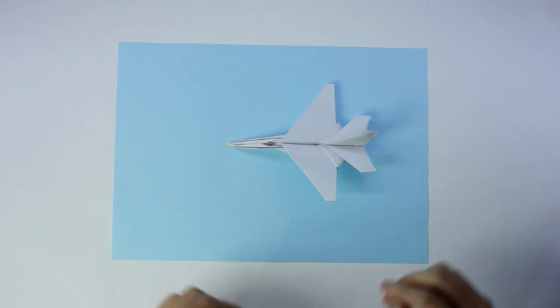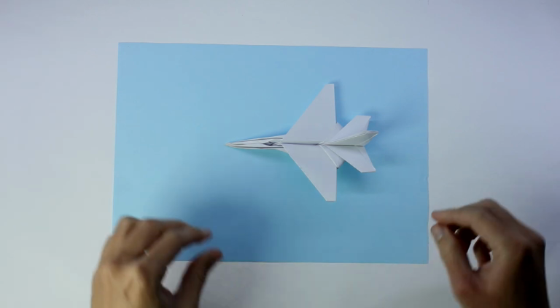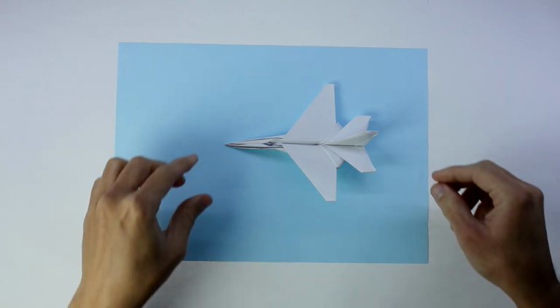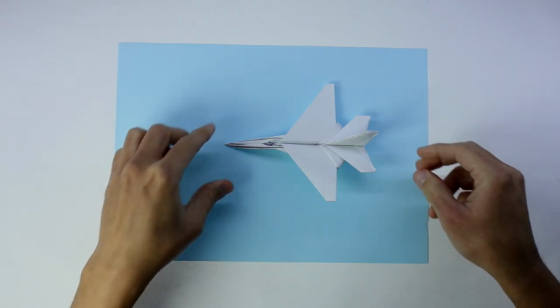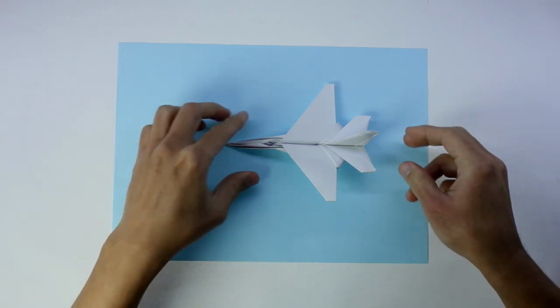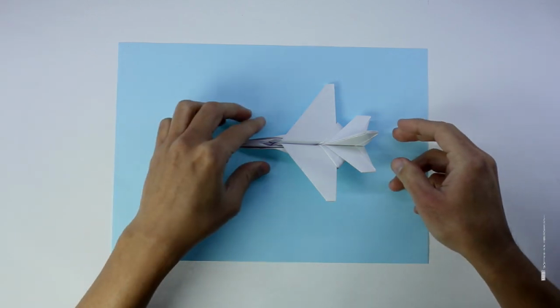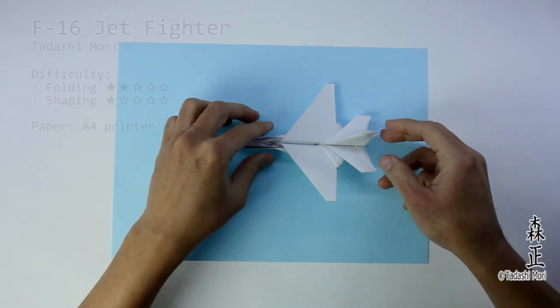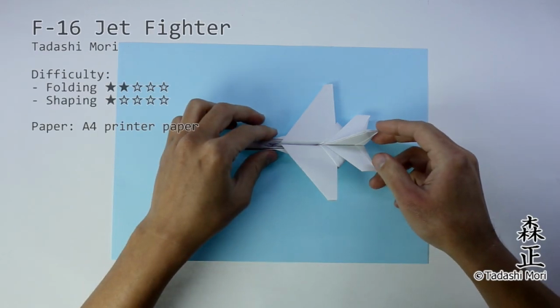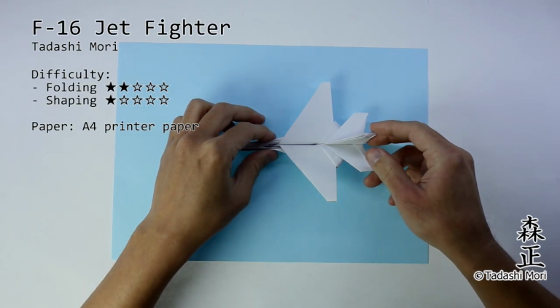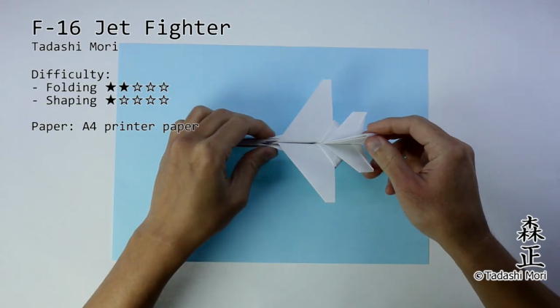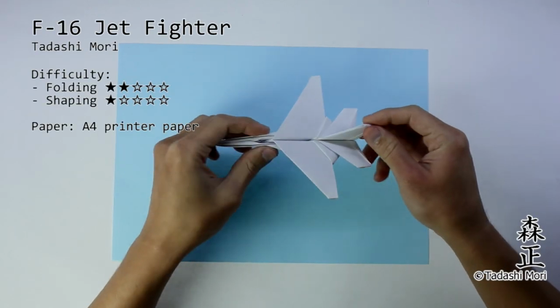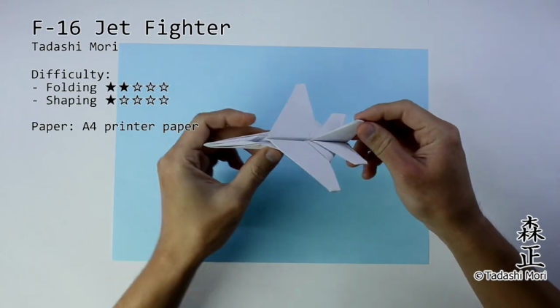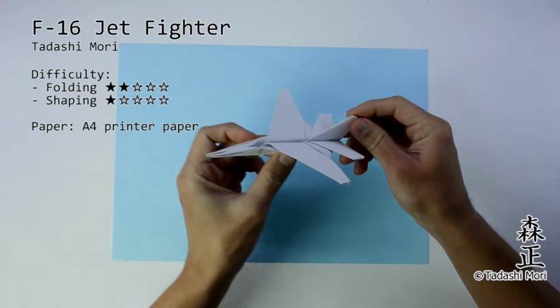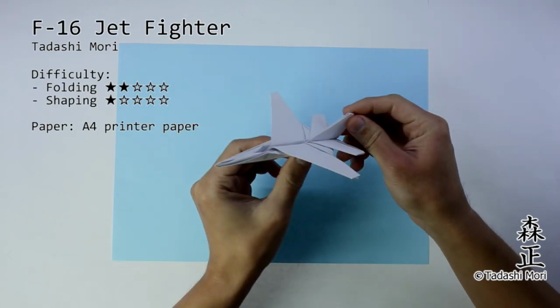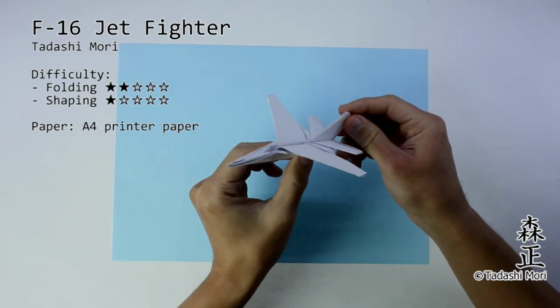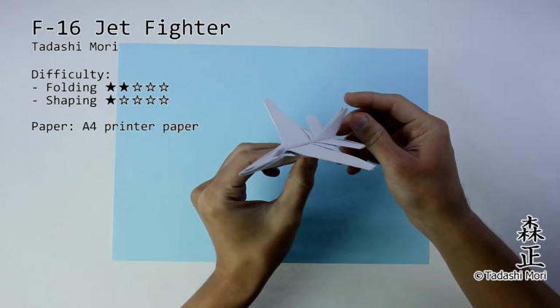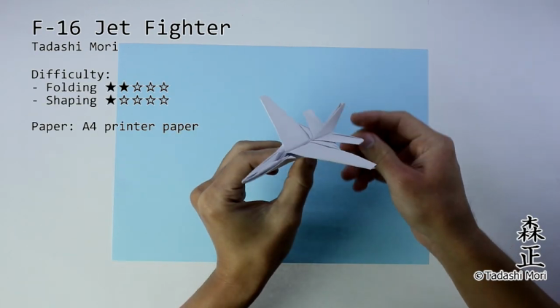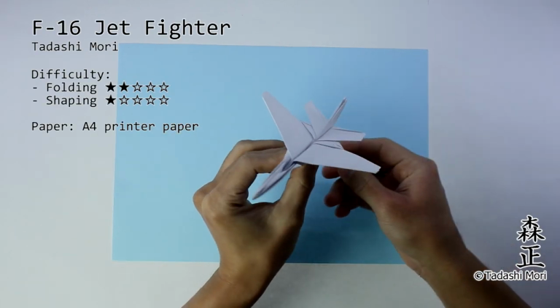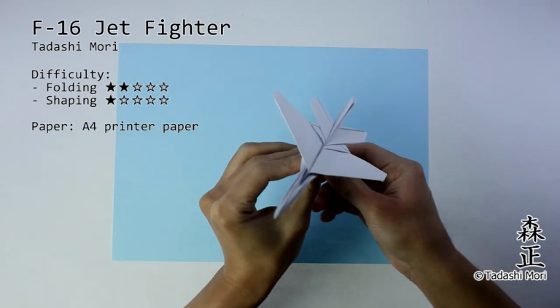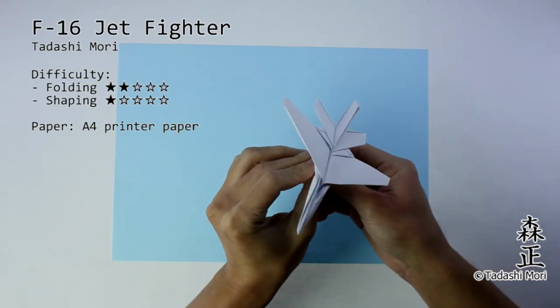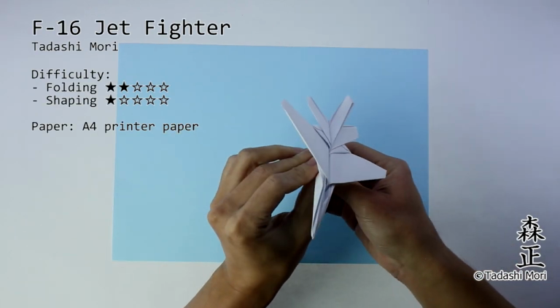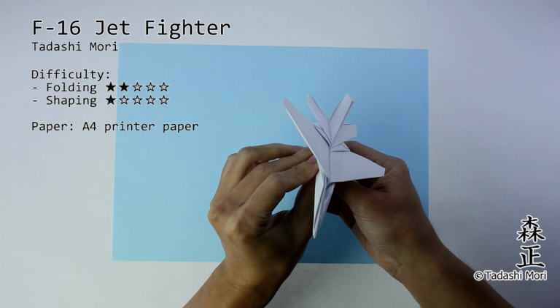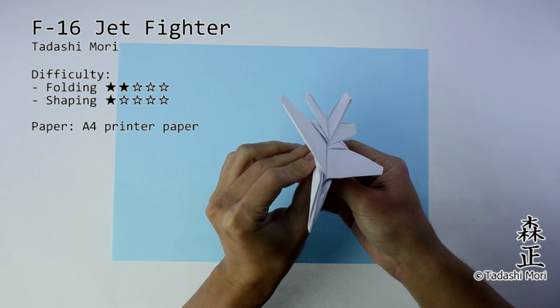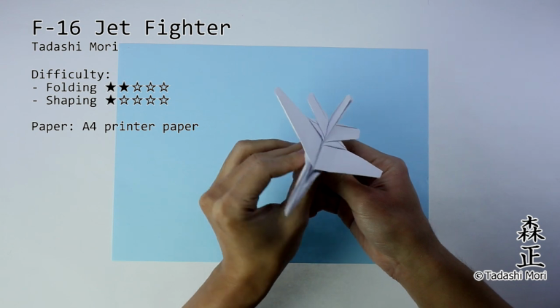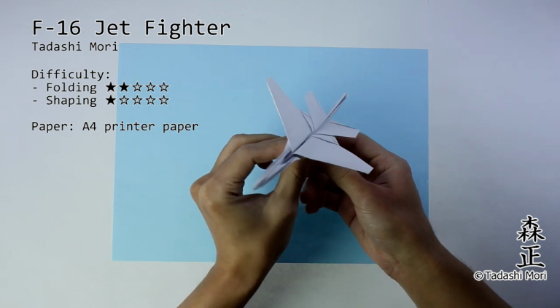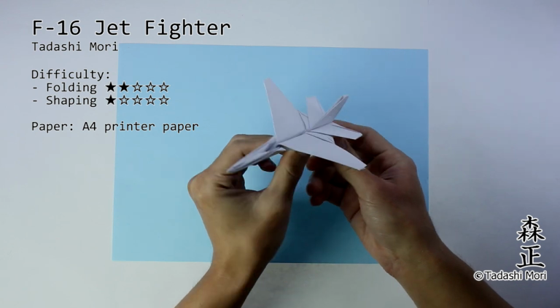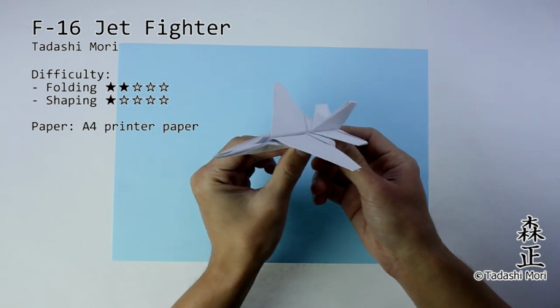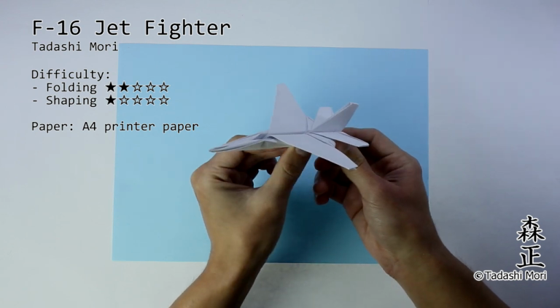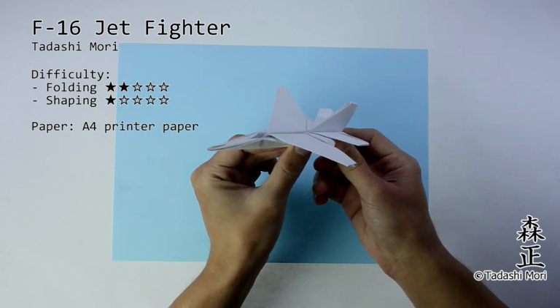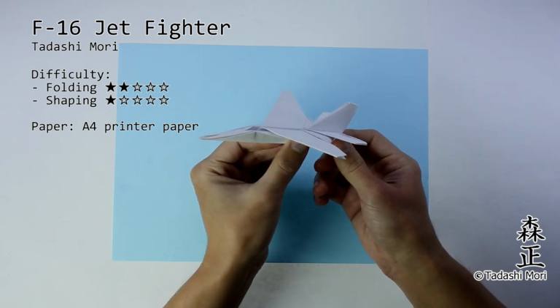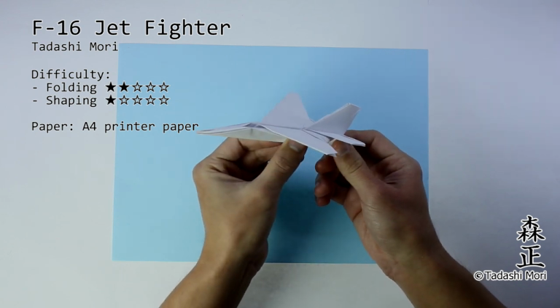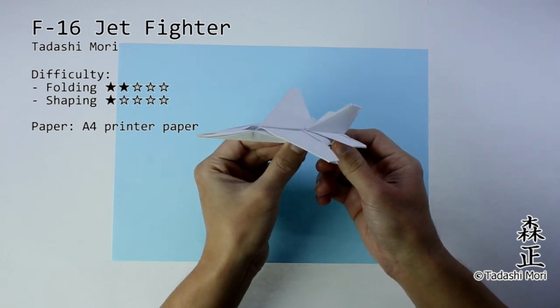Hello everybody, I am Tadashi Mori and in this video here I will show you how to make this origami F-16 jet fighter.